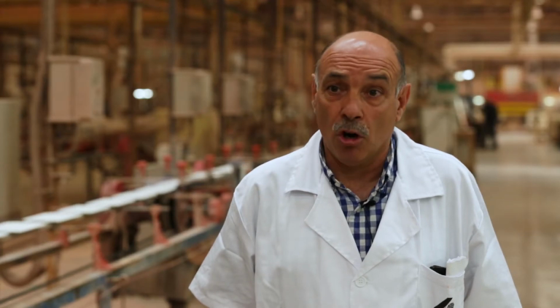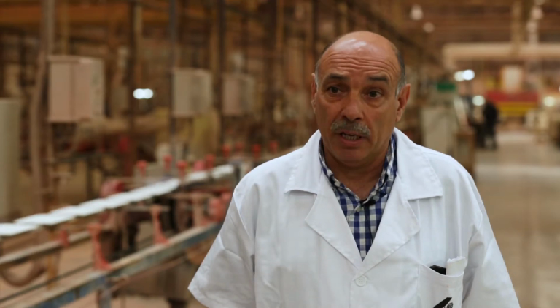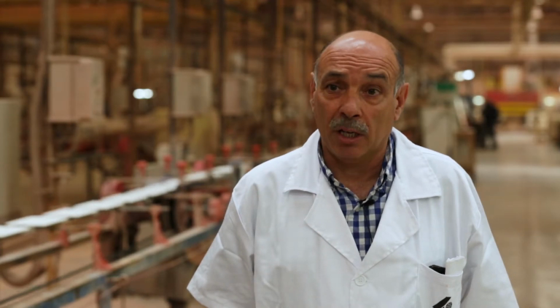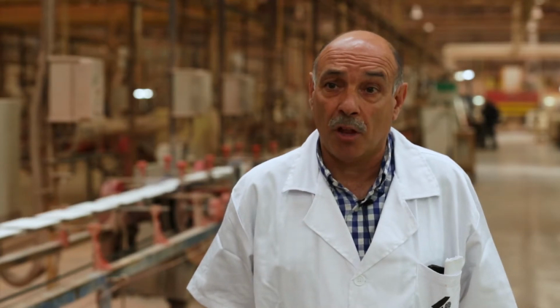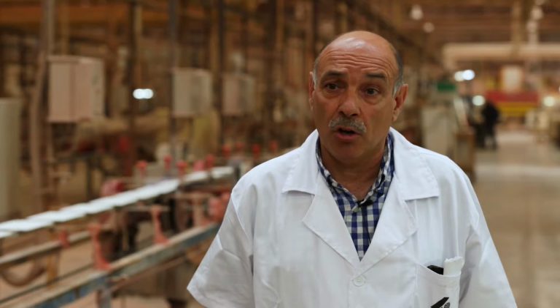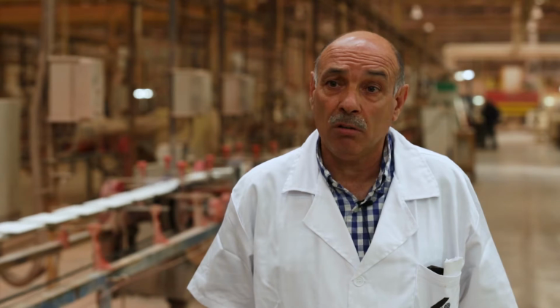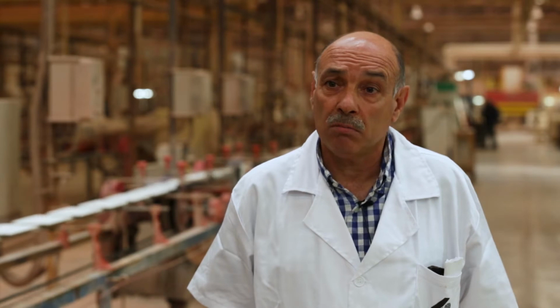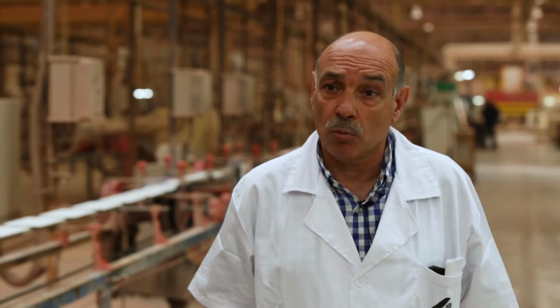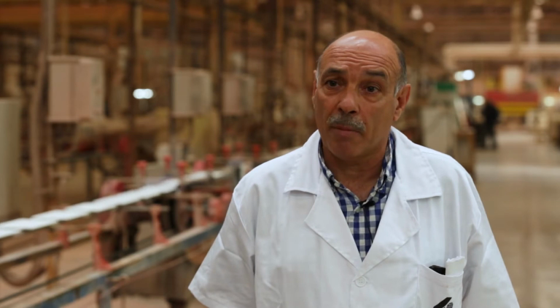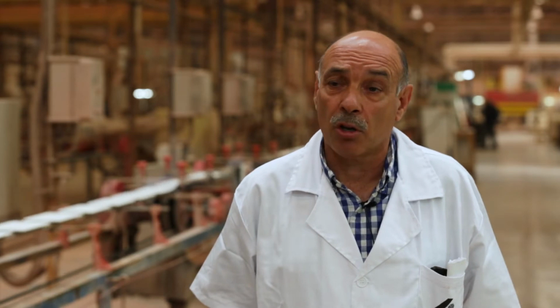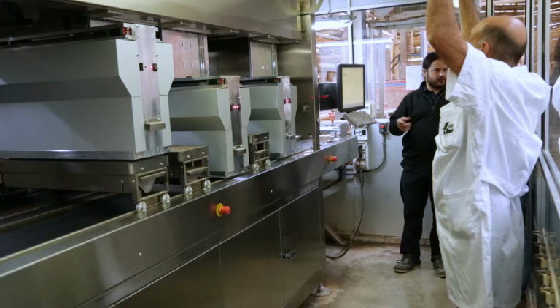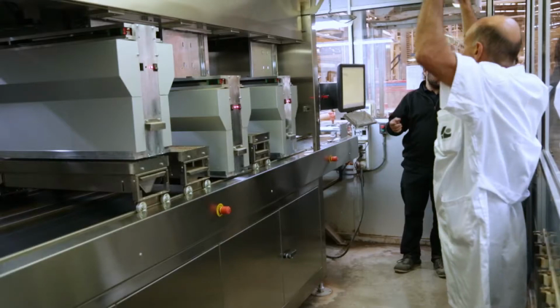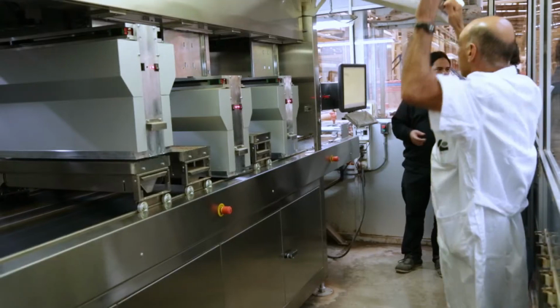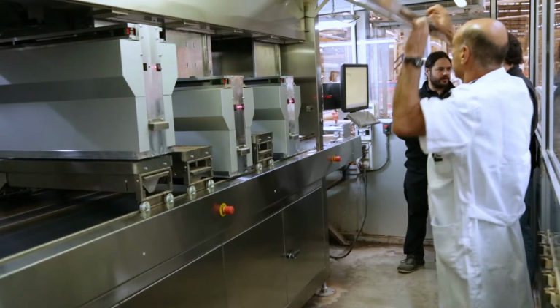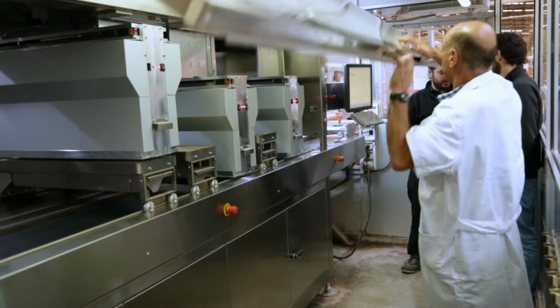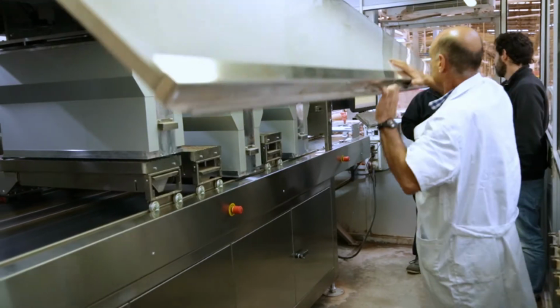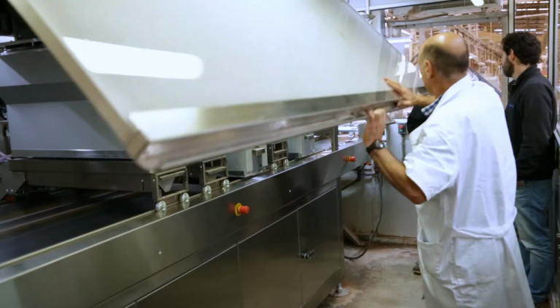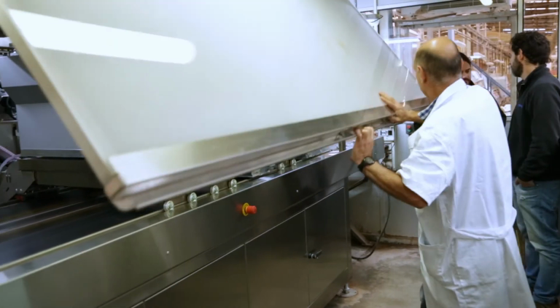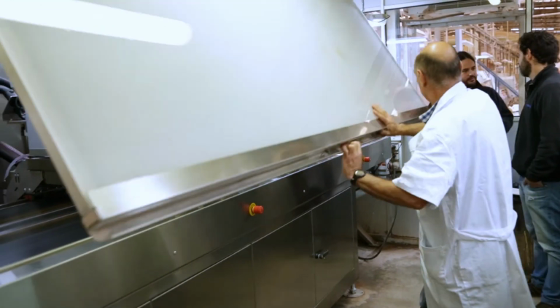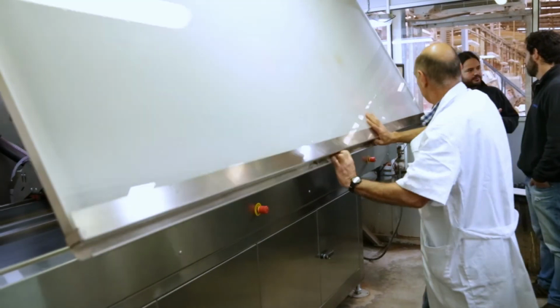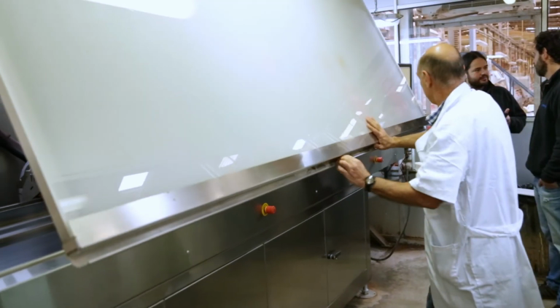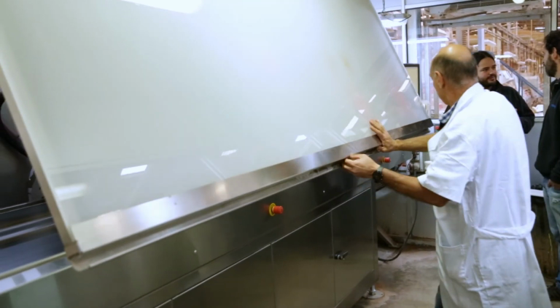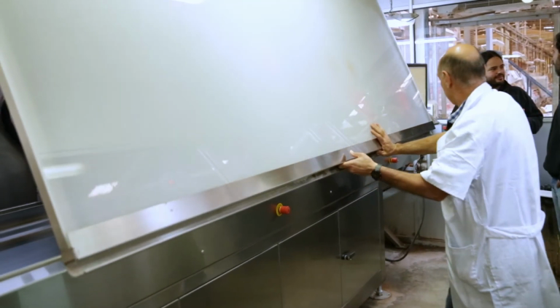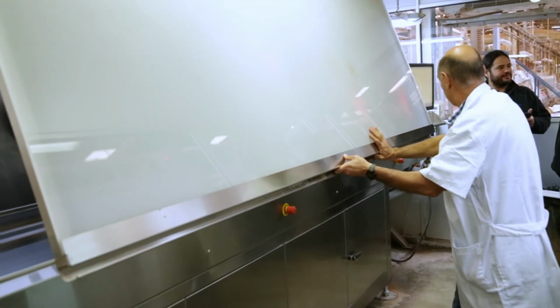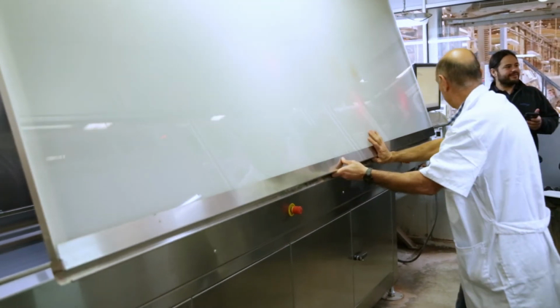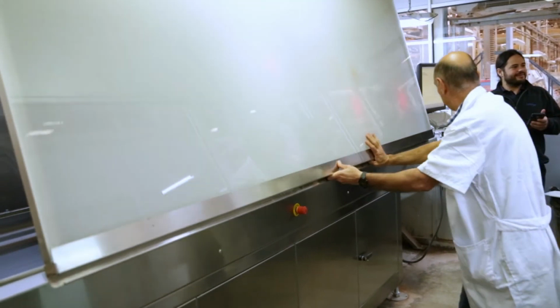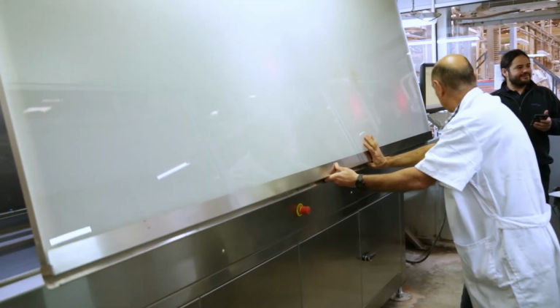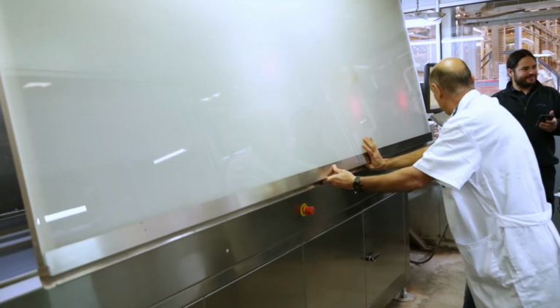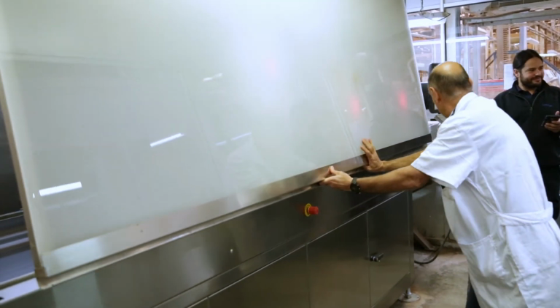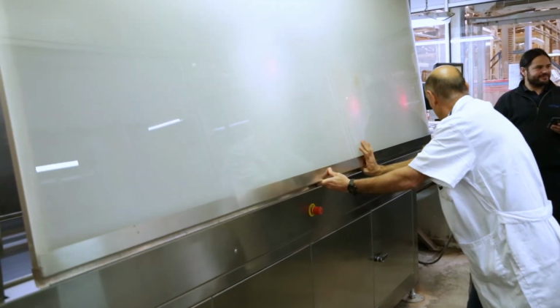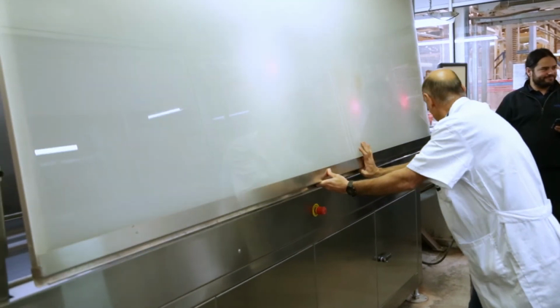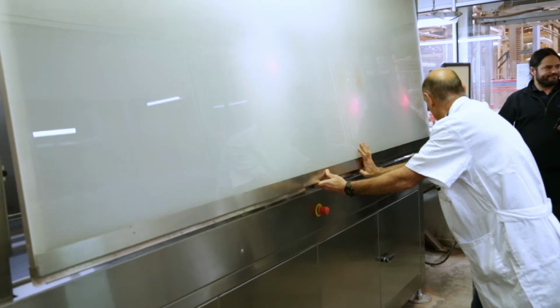They provide high print quality, high speed, and longer time between maintenance cycles — only once every eight hours.